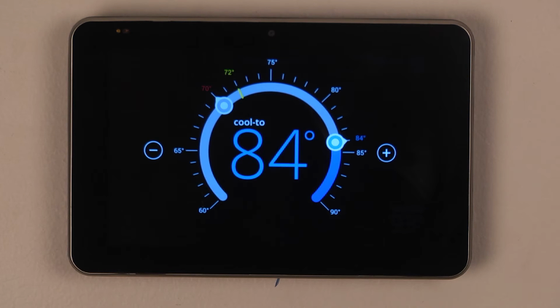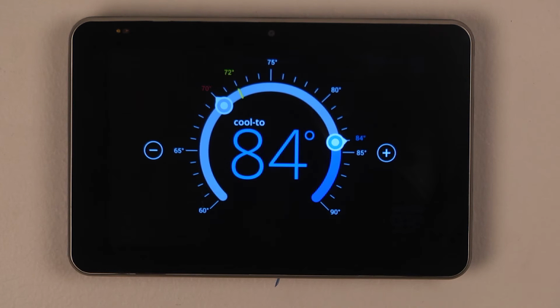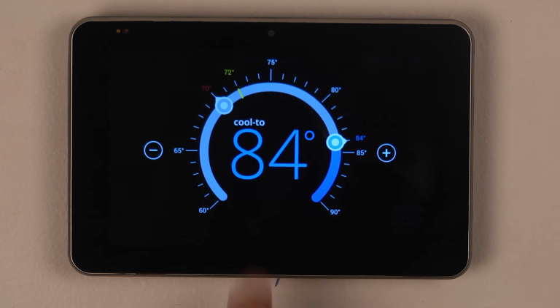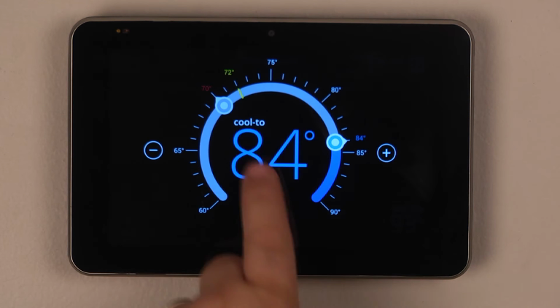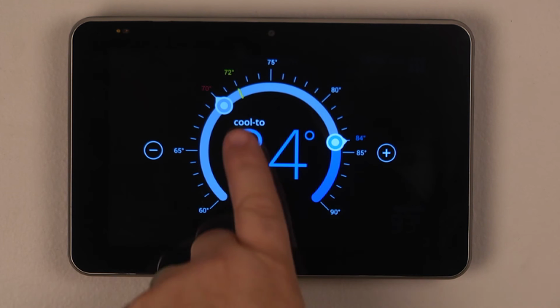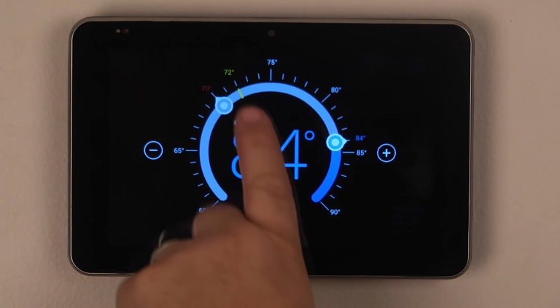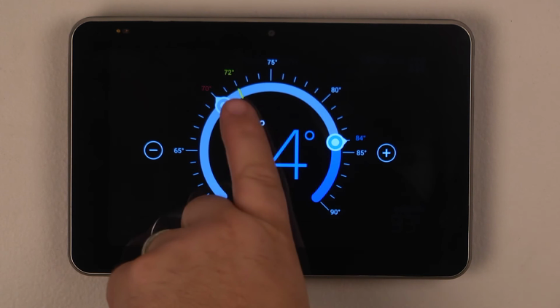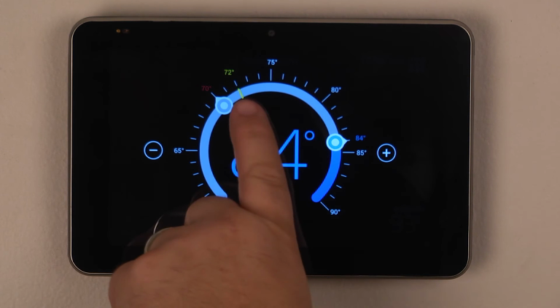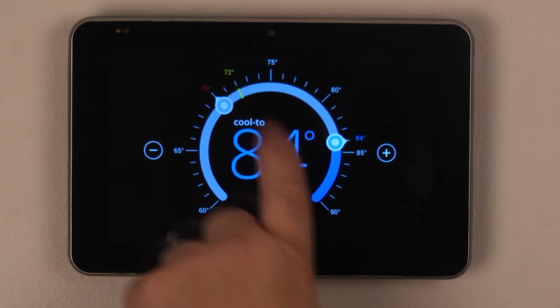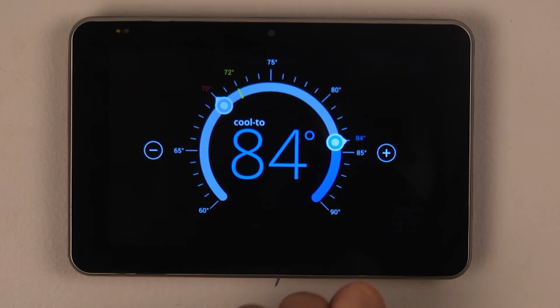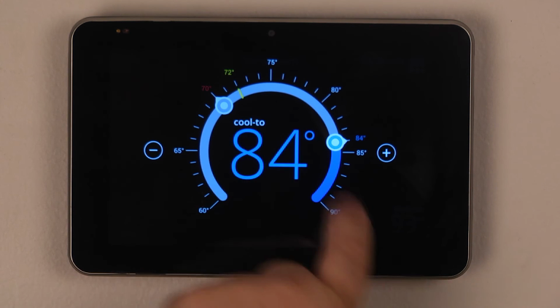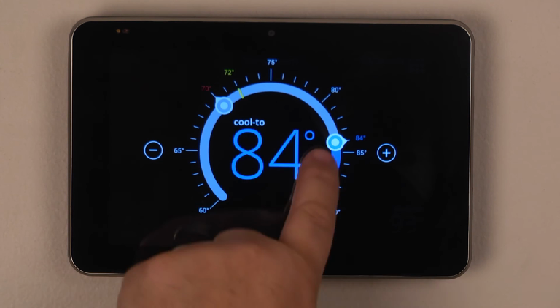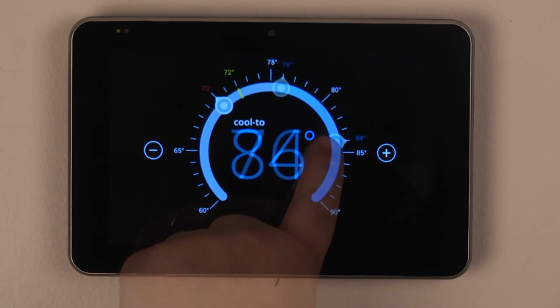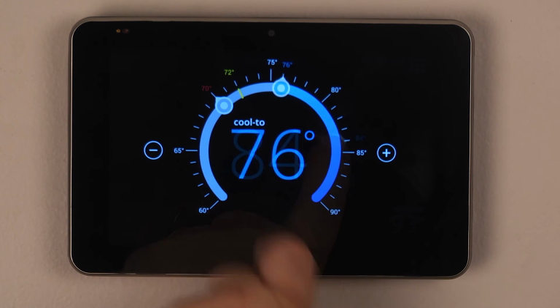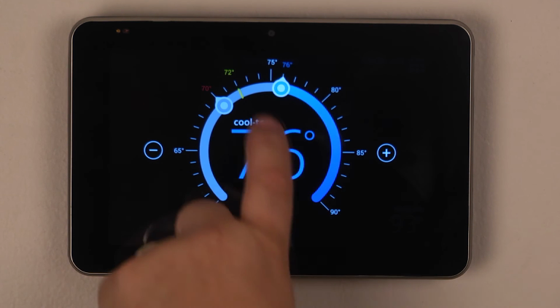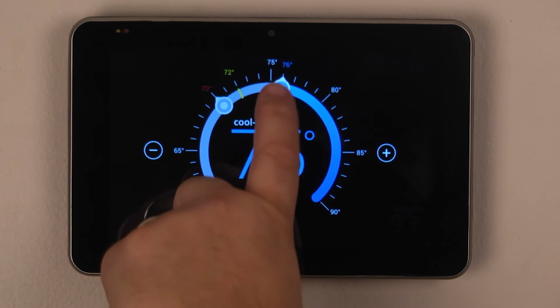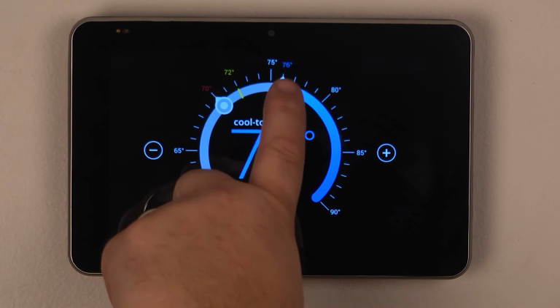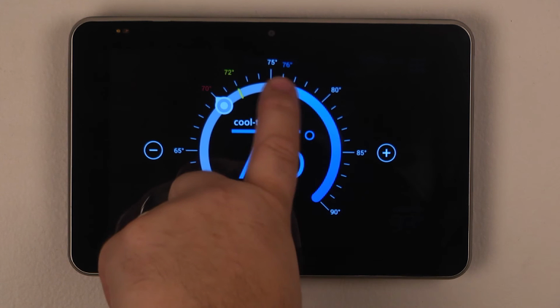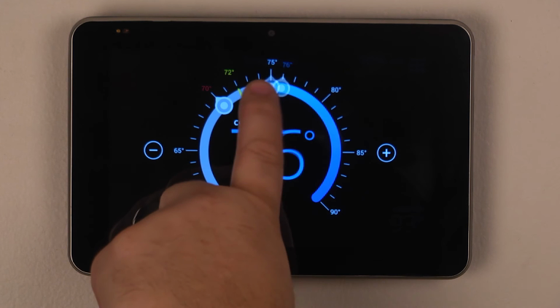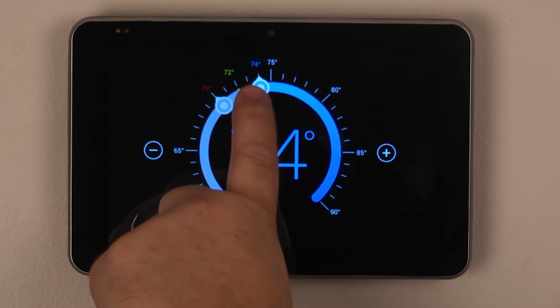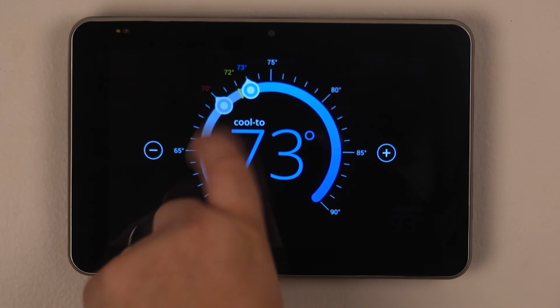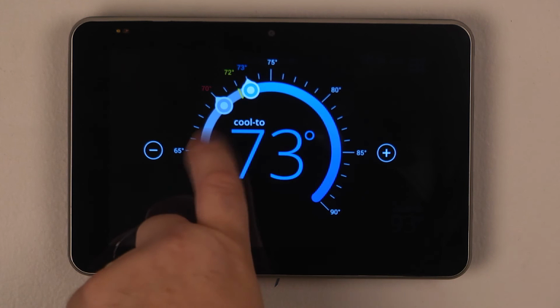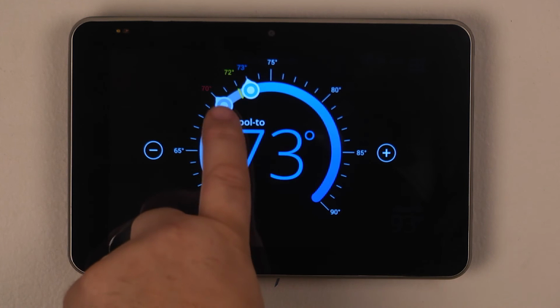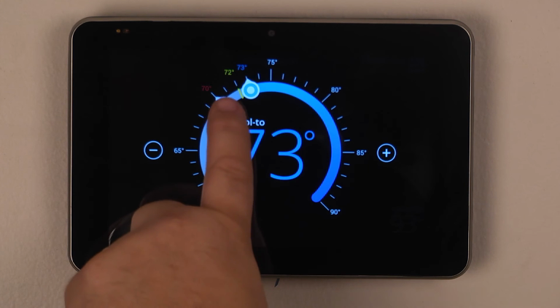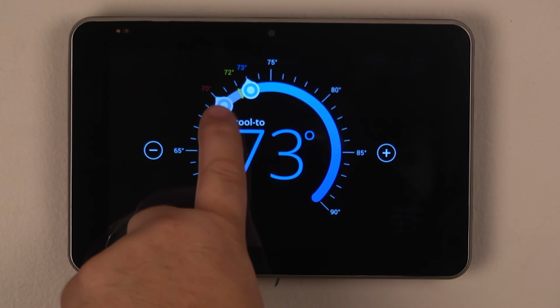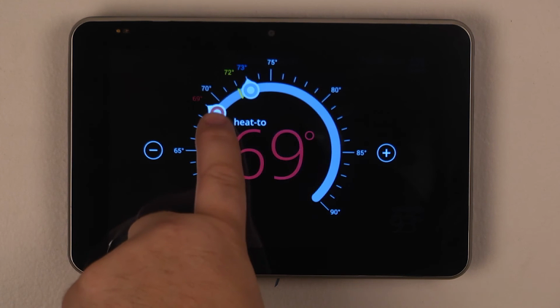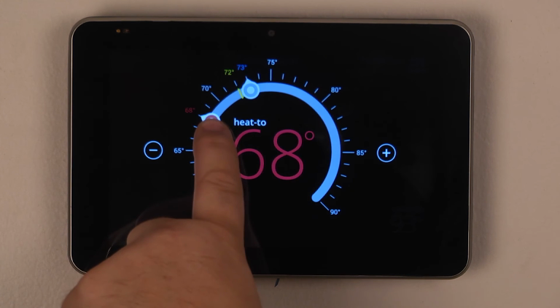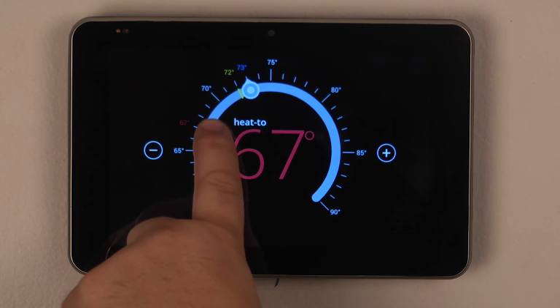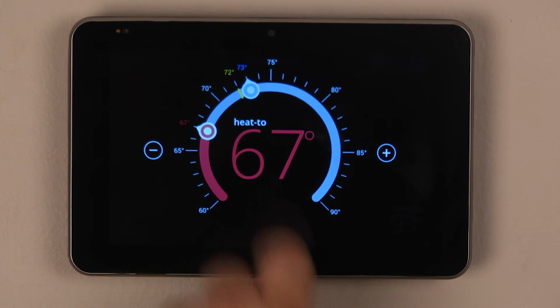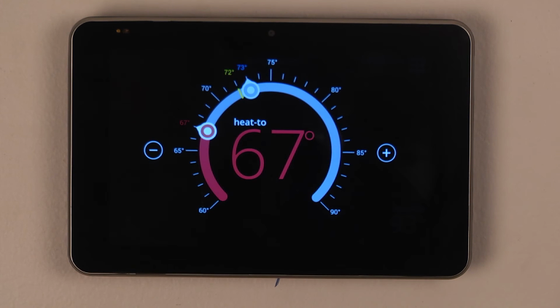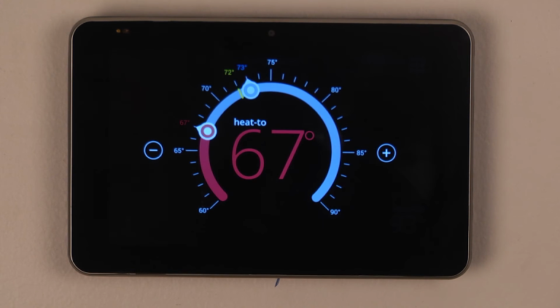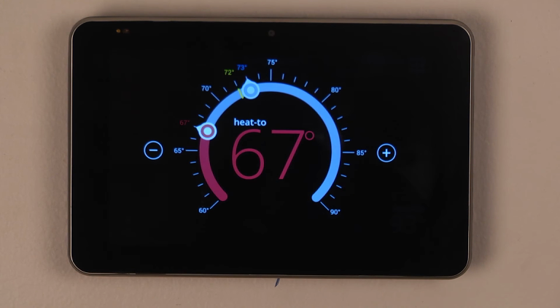The yellow line indicates the current temperature. You can slide the heating and cooling dots to change the set point accordingly.